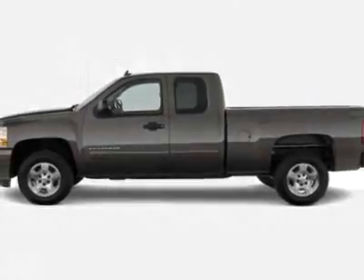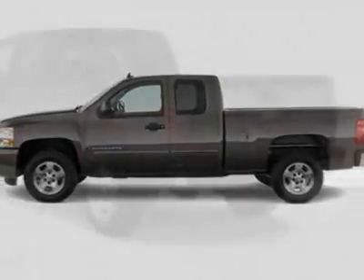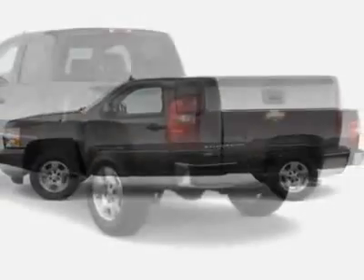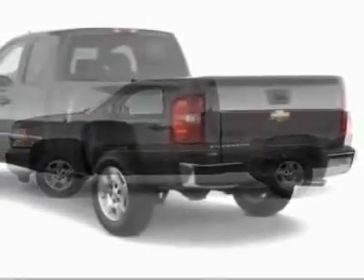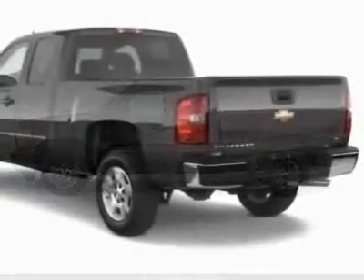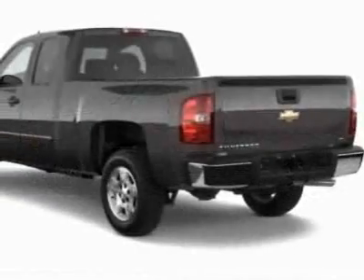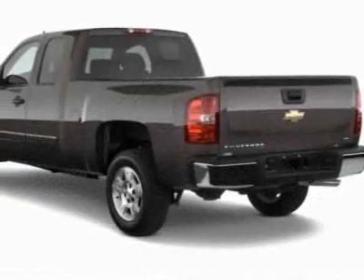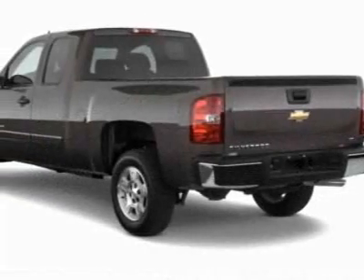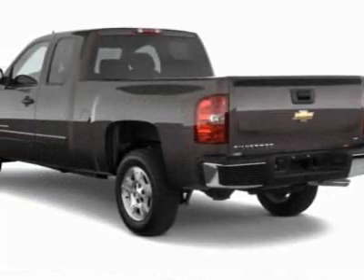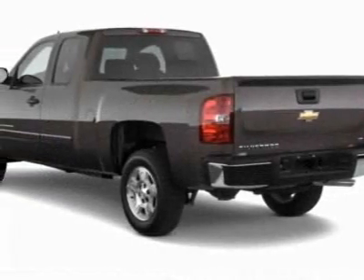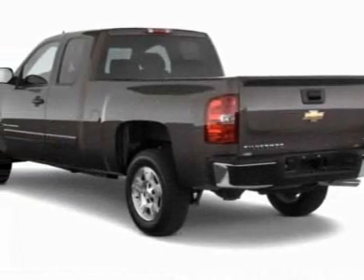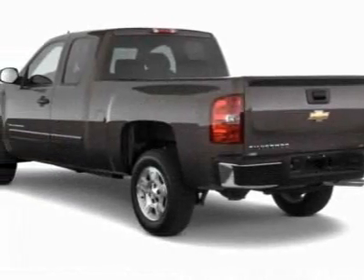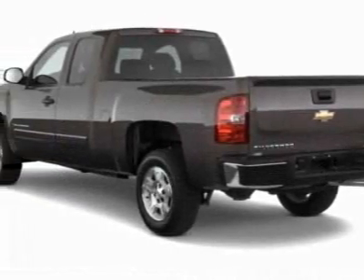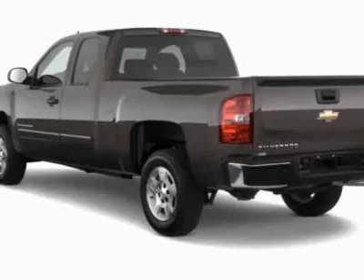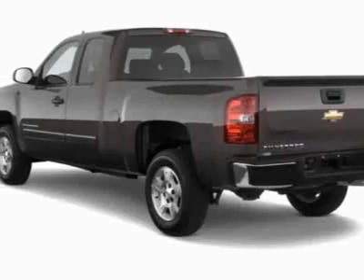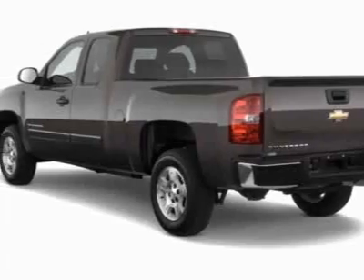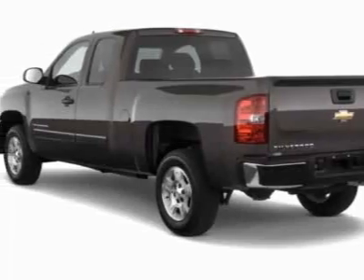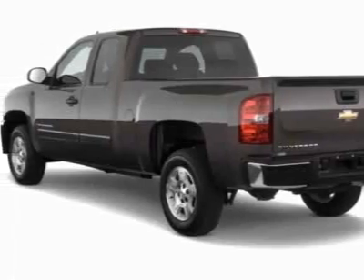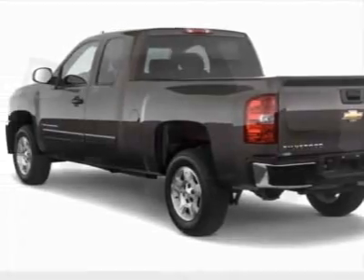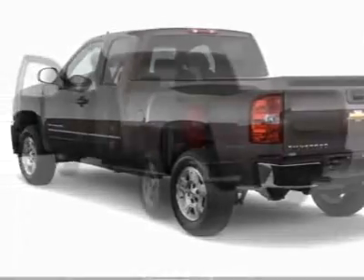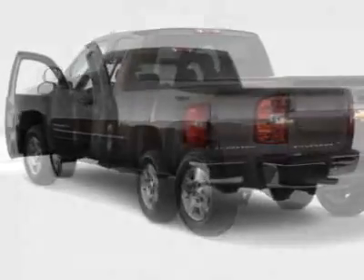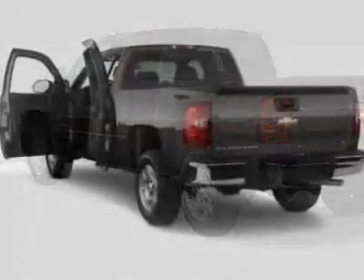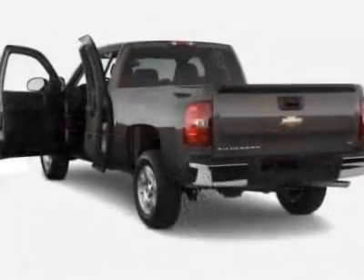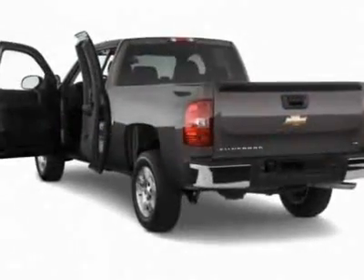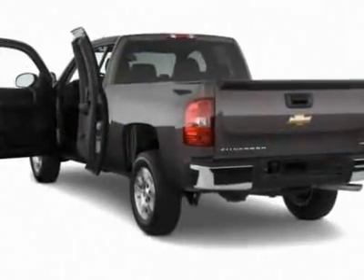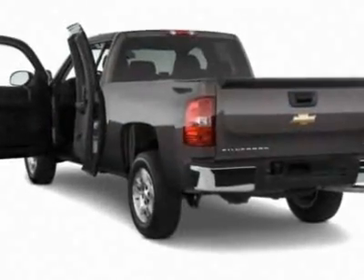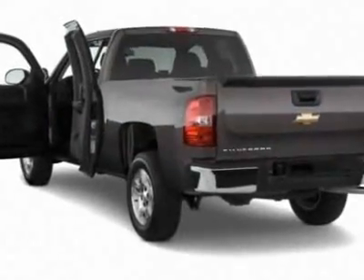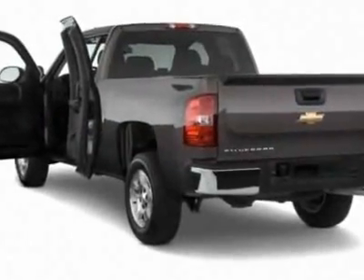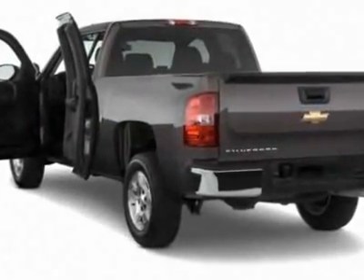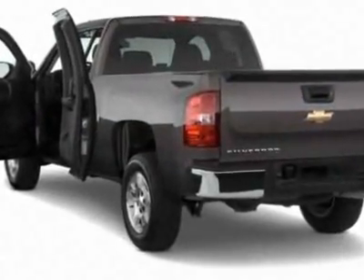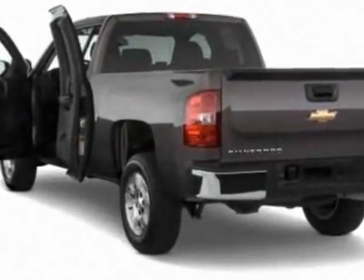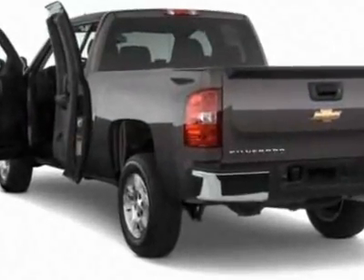This Silverado 1500 boasts a 4.8-liter engine and has a 4-speed automatic transmission.